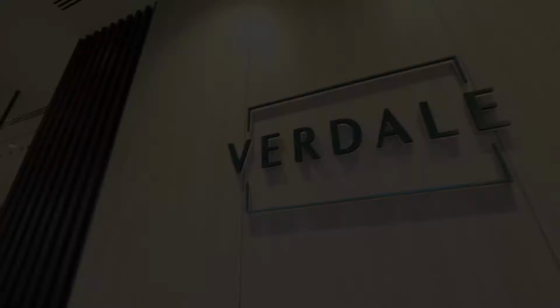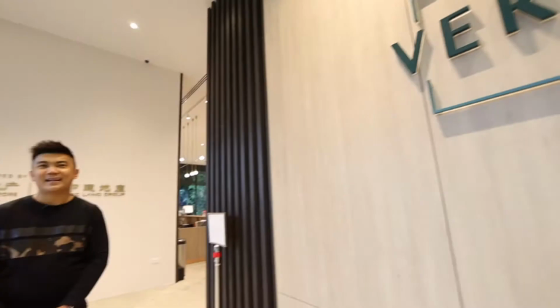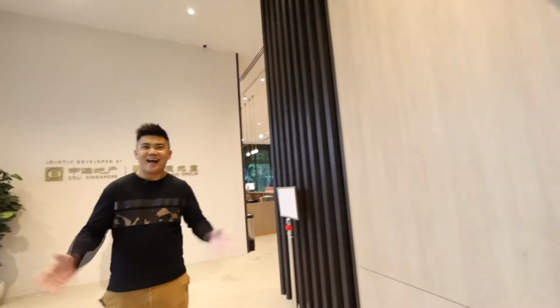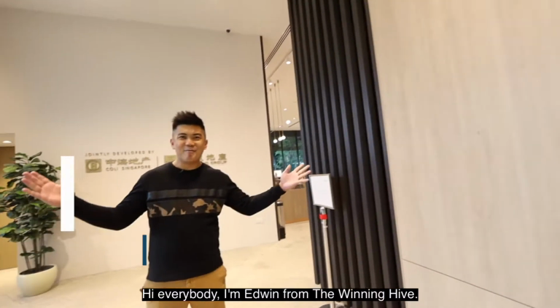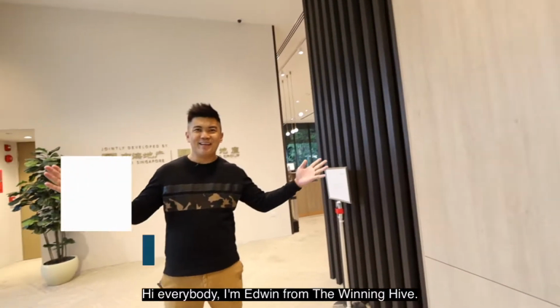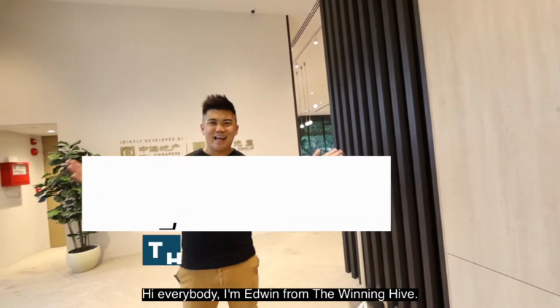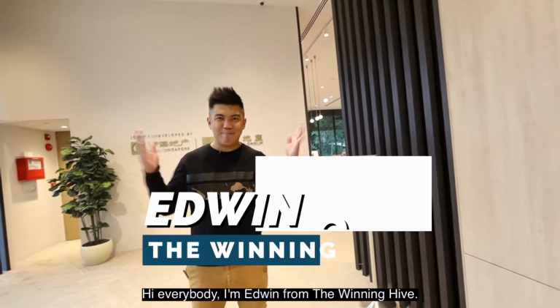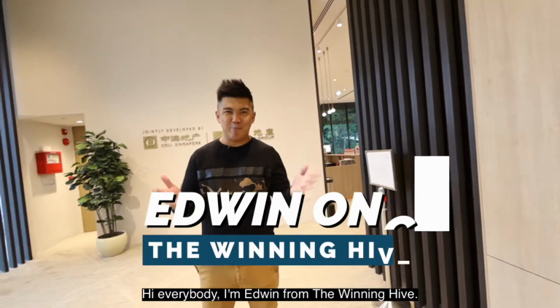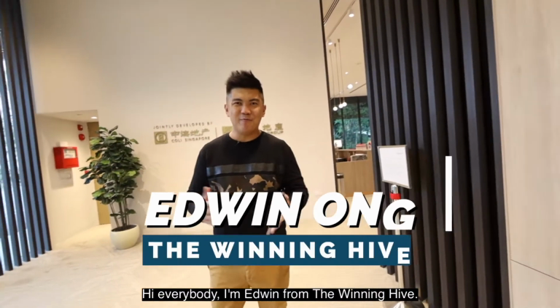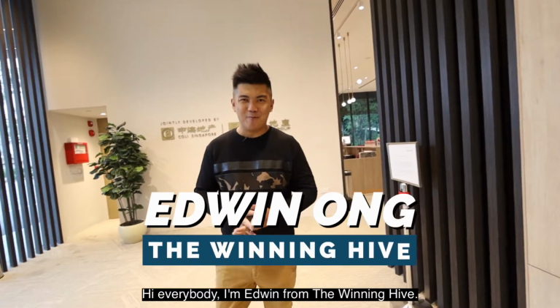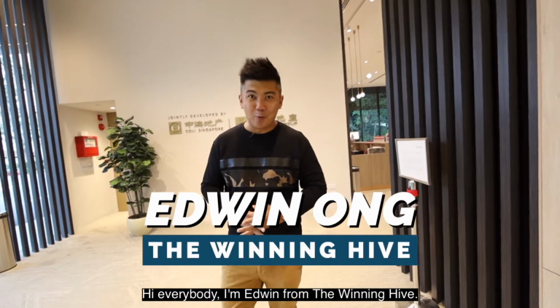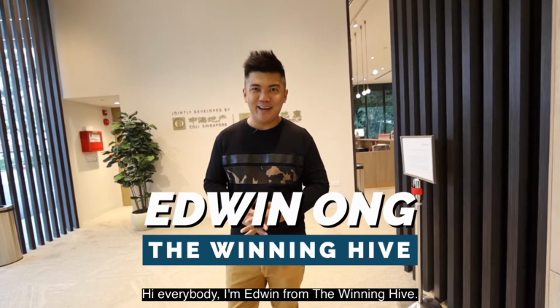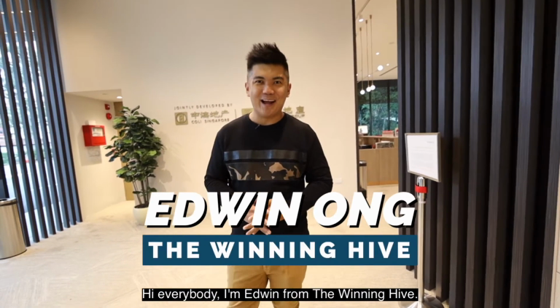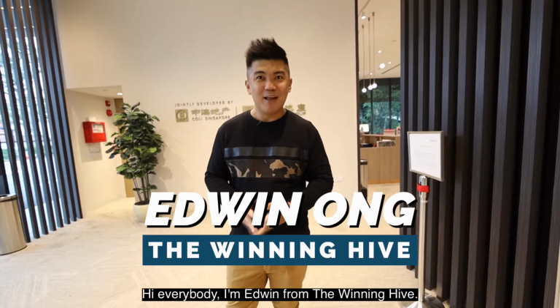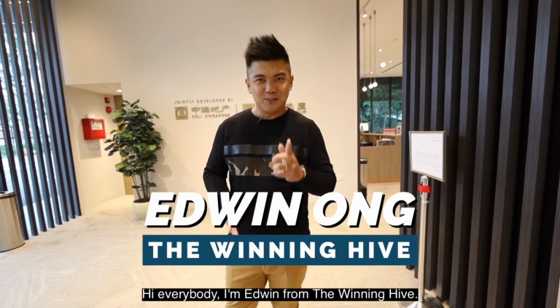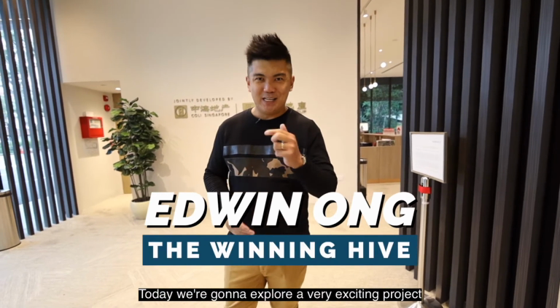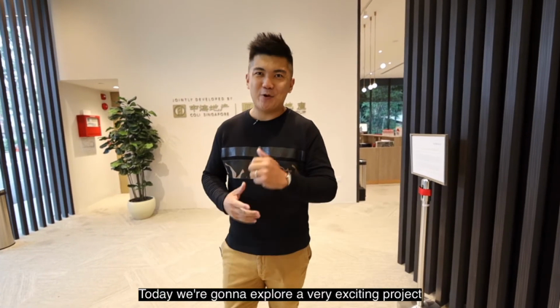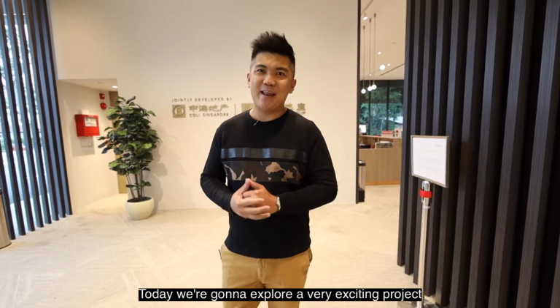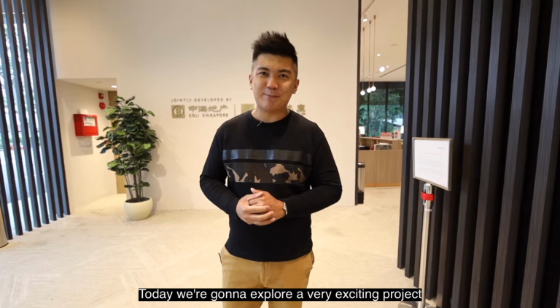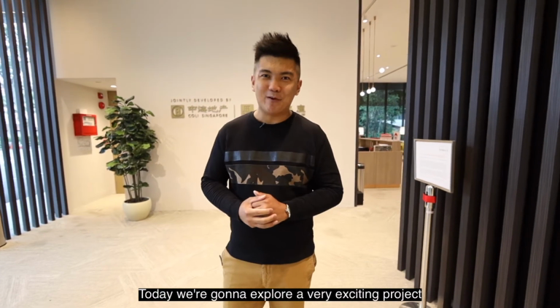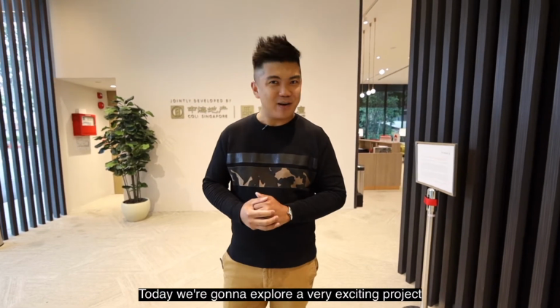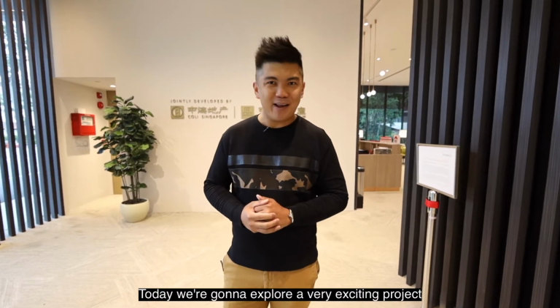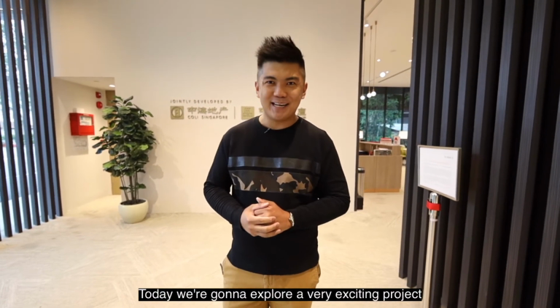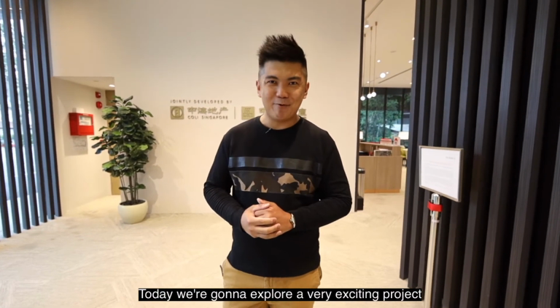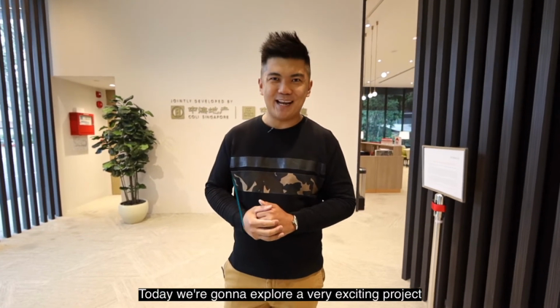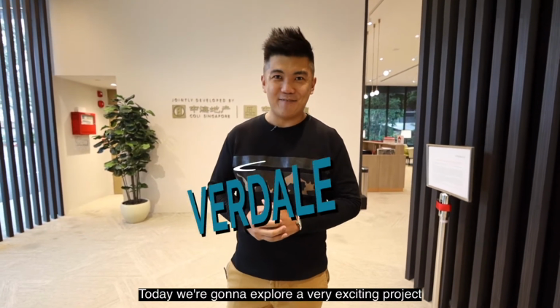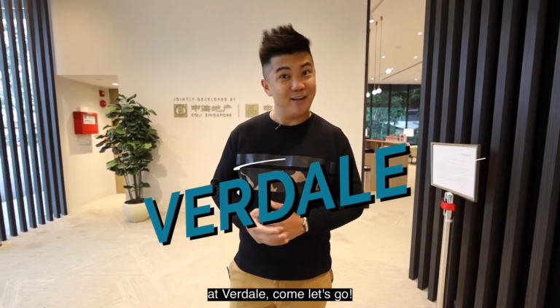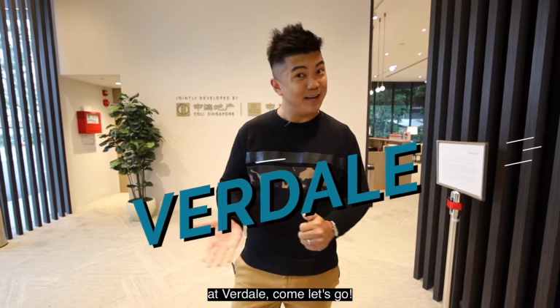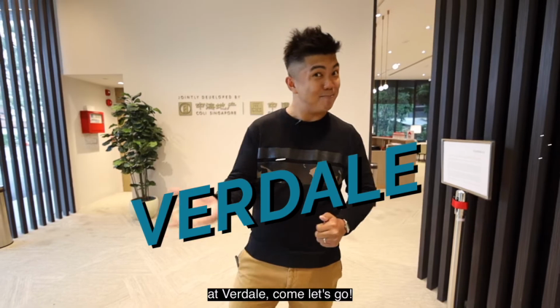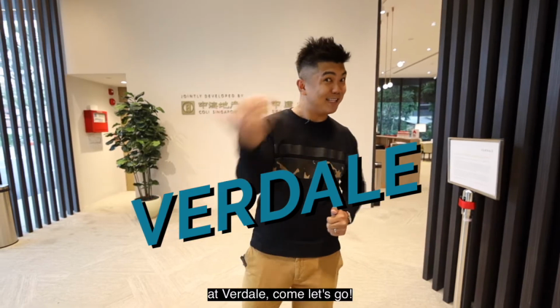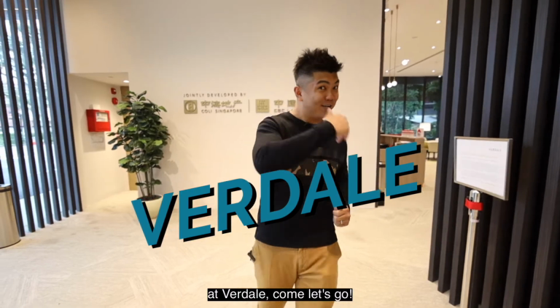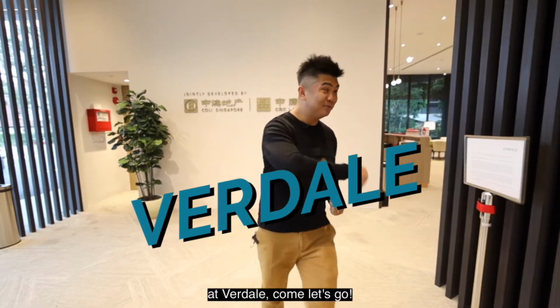Hi everybody, I'm Edwin from The Winning Hive. Today we're going to explore a very exciting project in Verdil. Come, let's go!